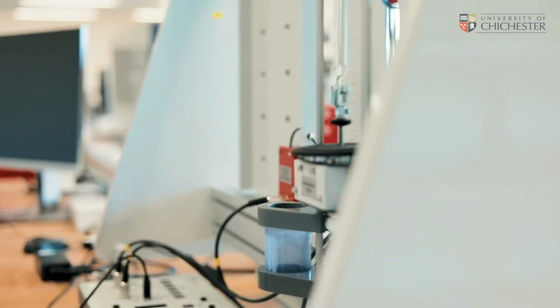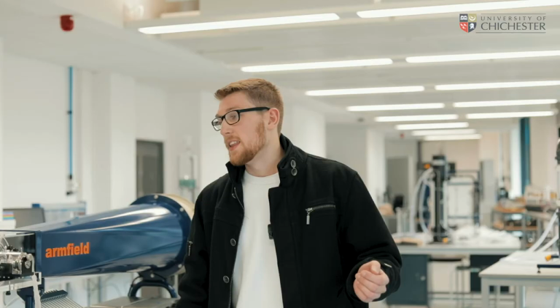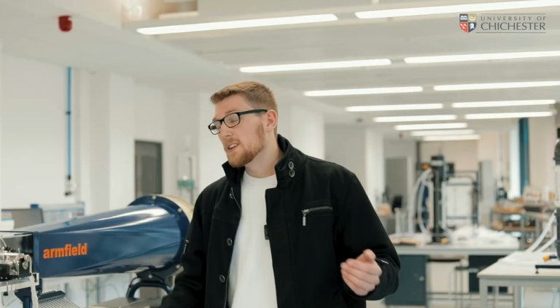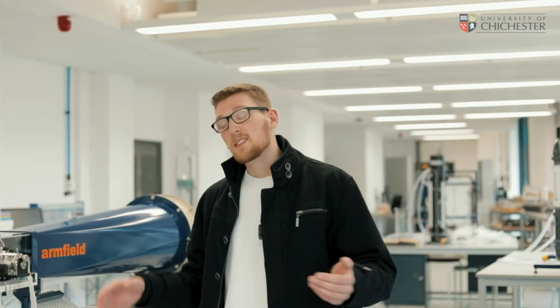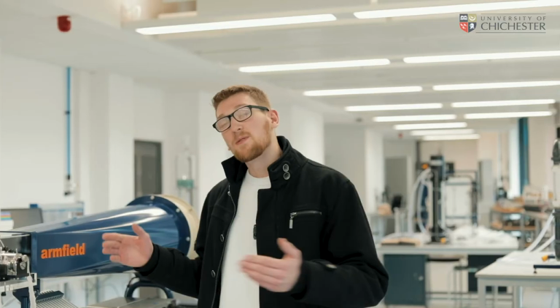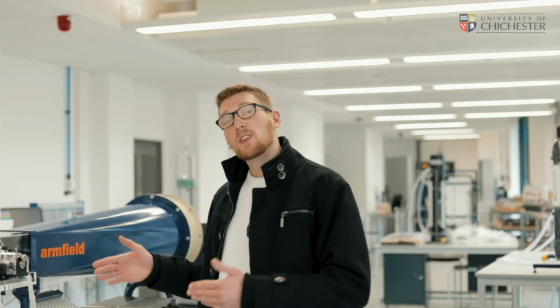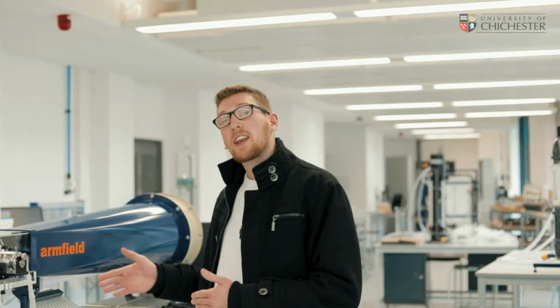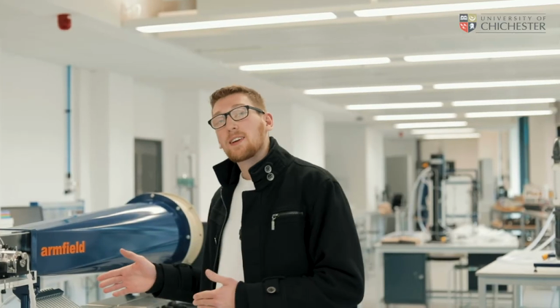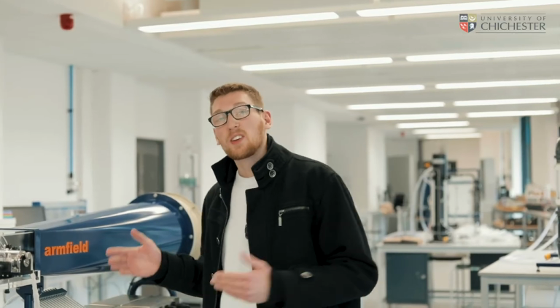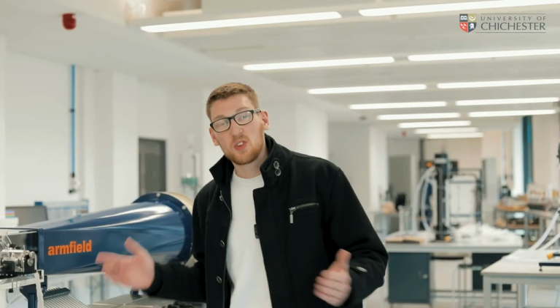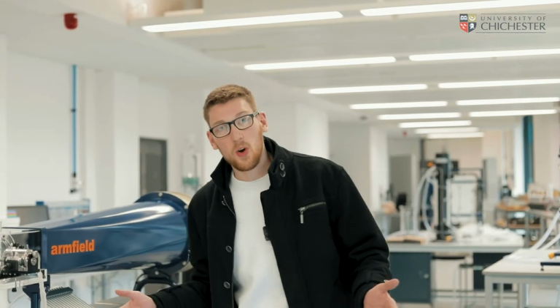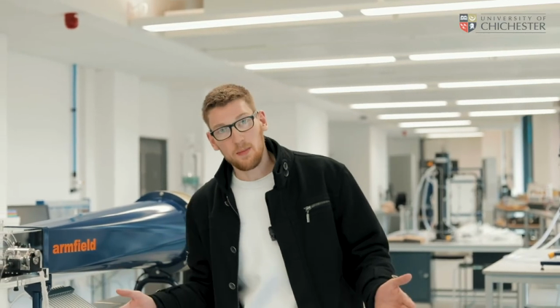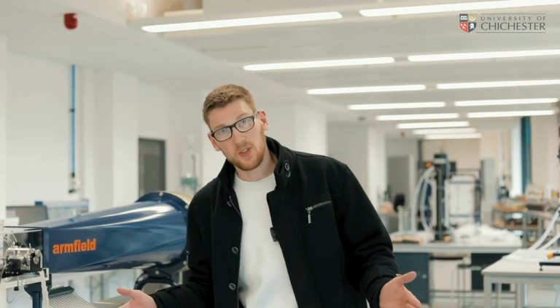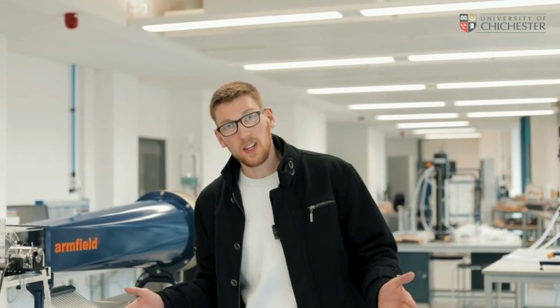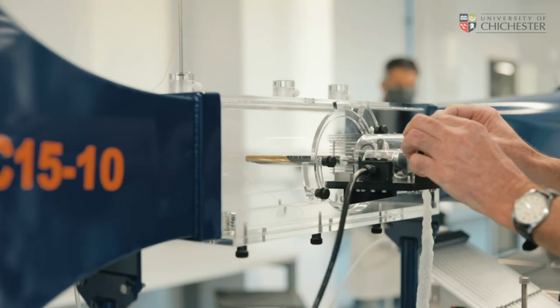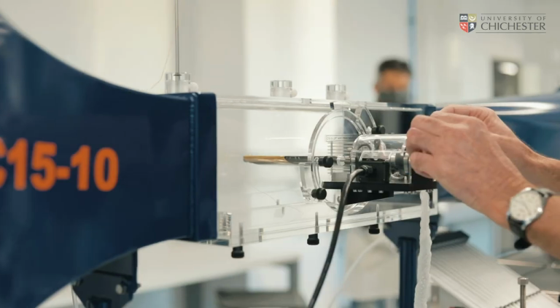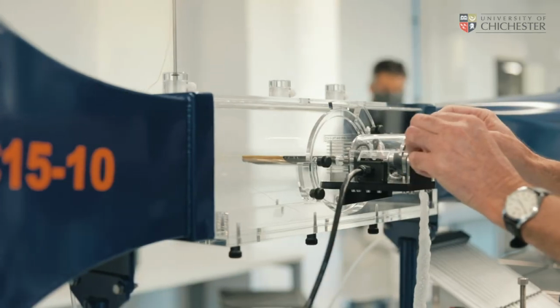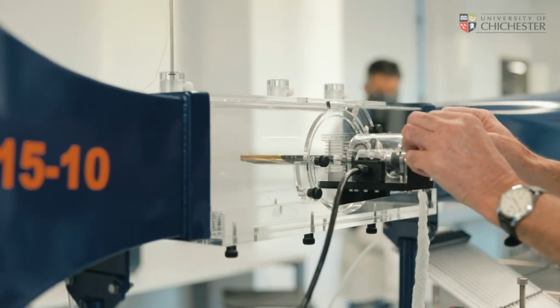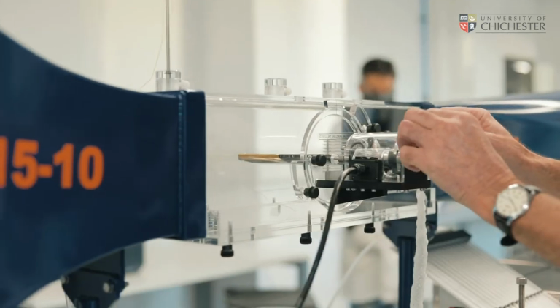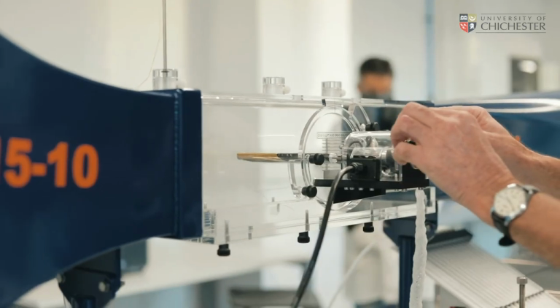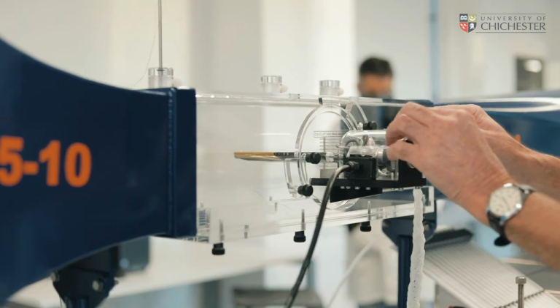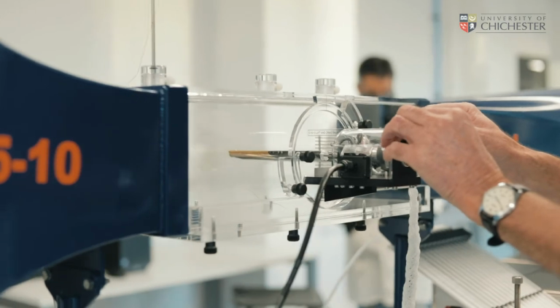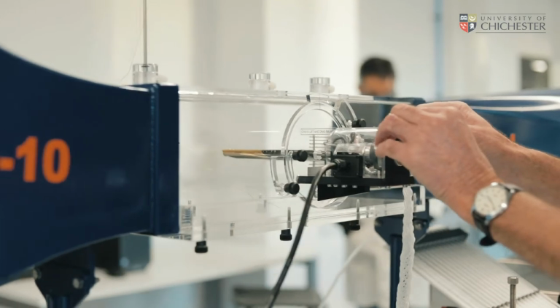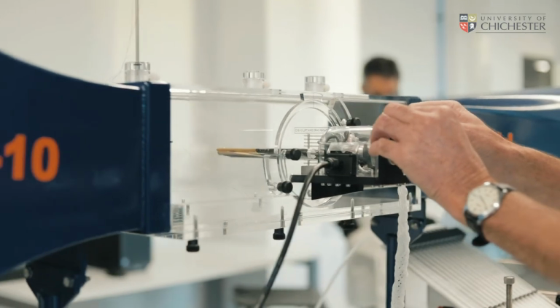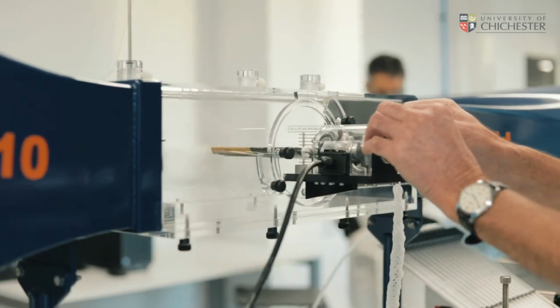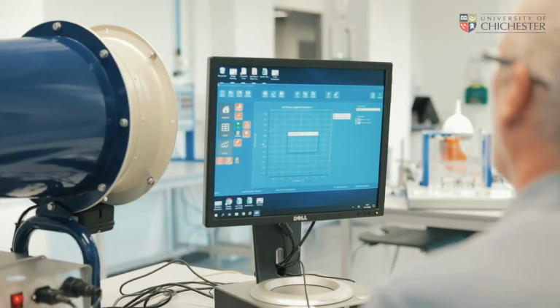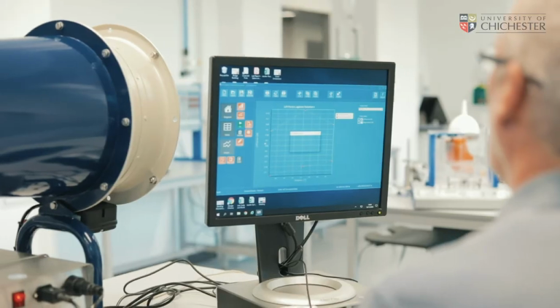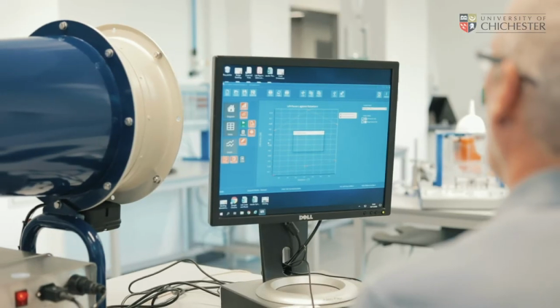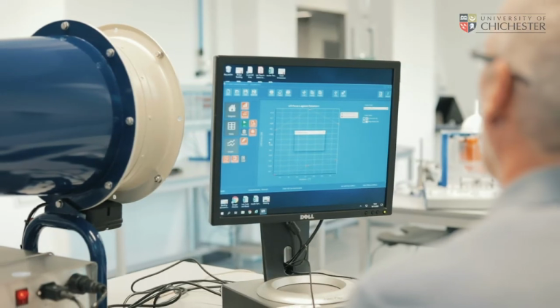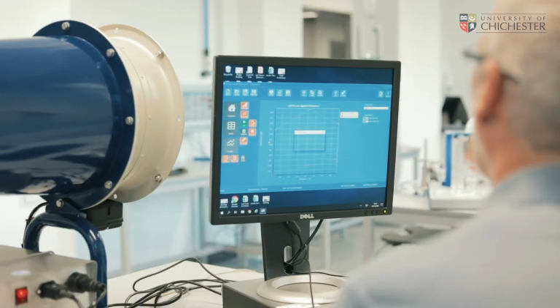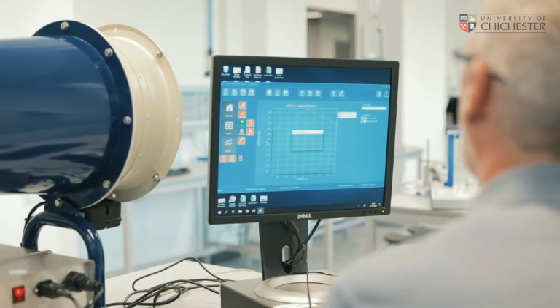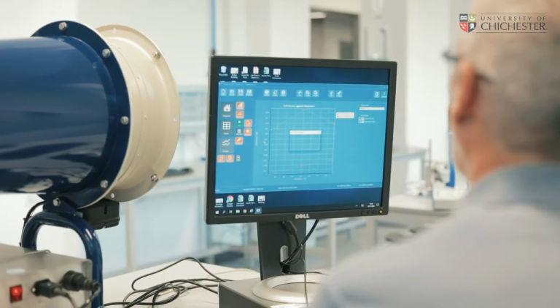This is the fluid dynamics and control laboratory. Students will spend some time in here learning about control and fluid dynamics.